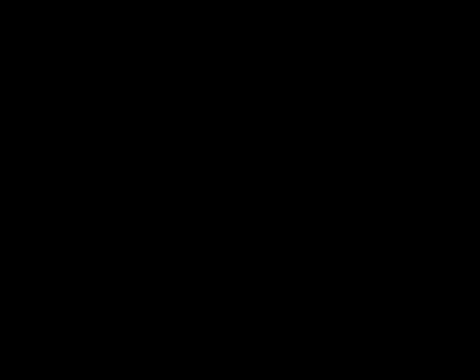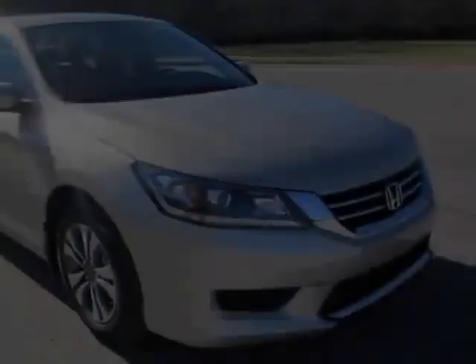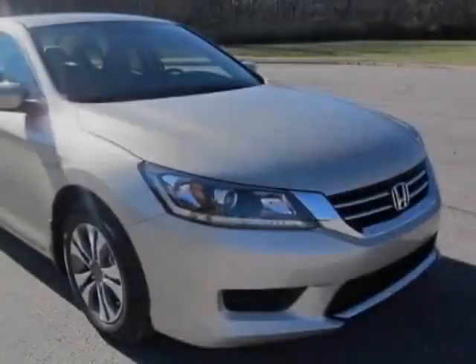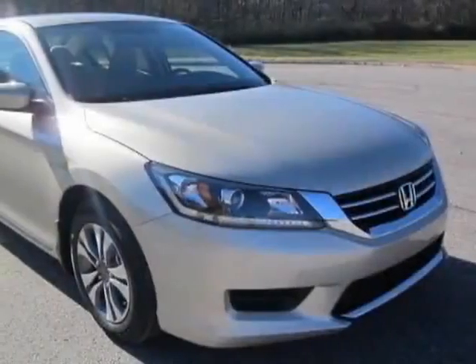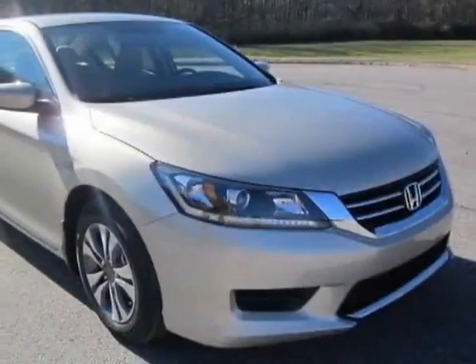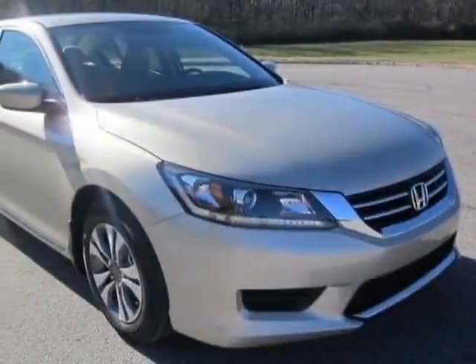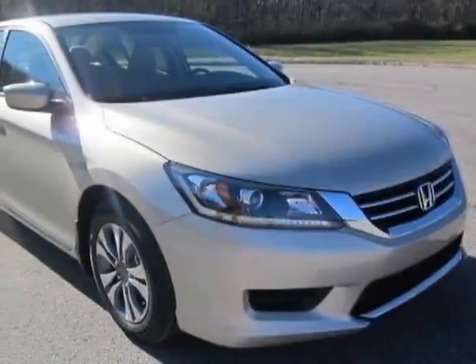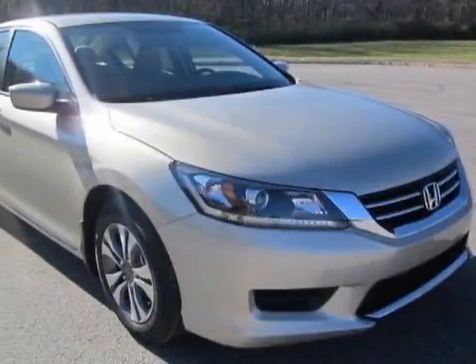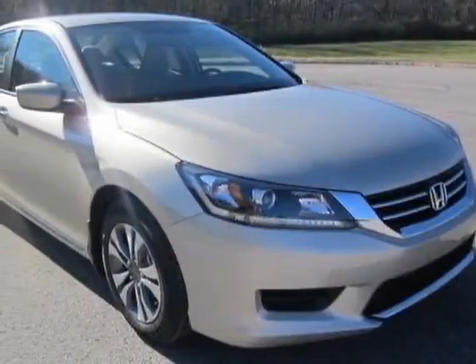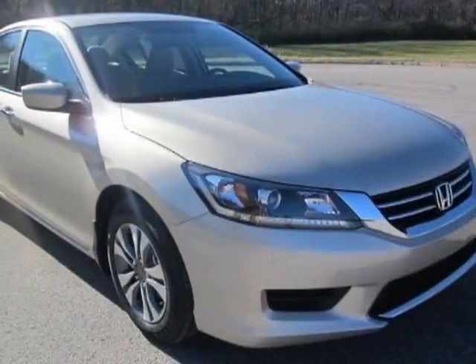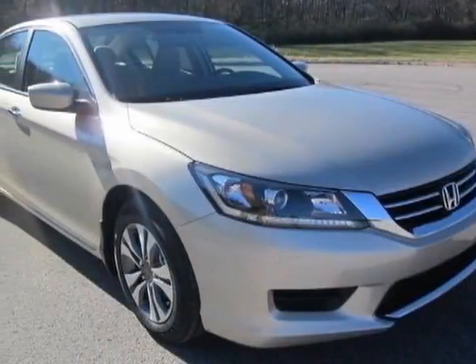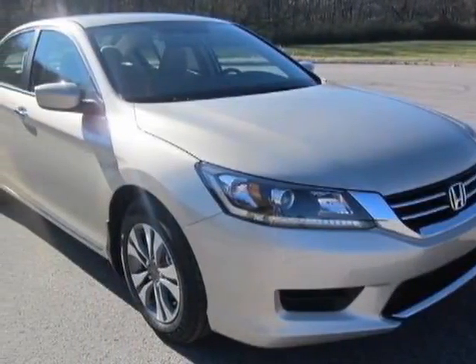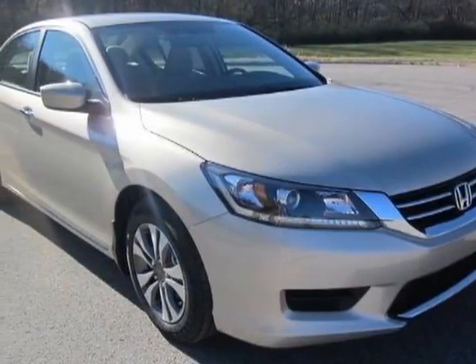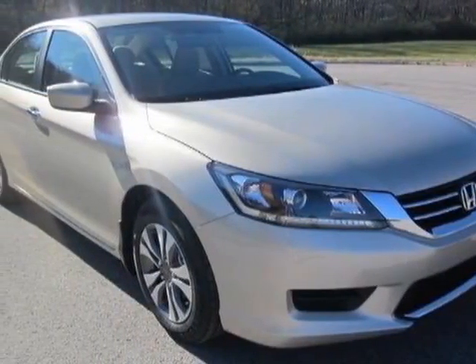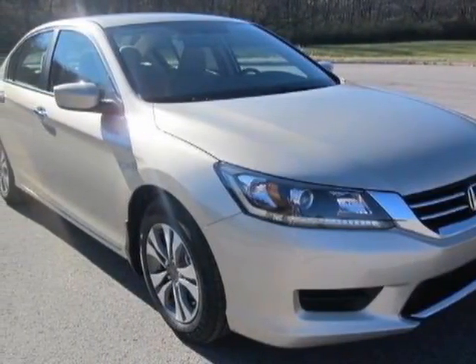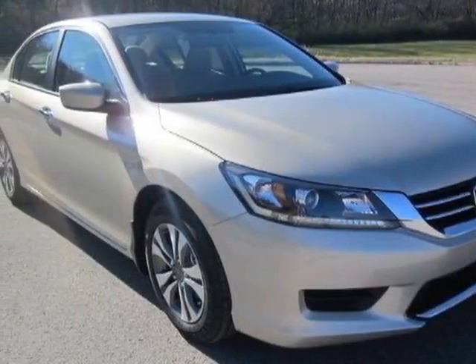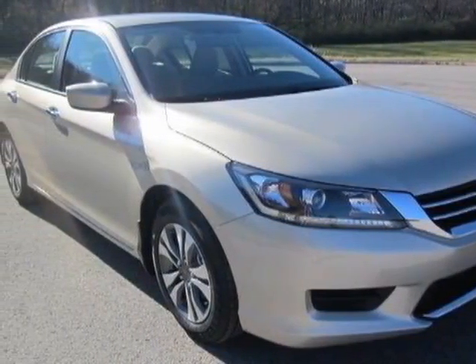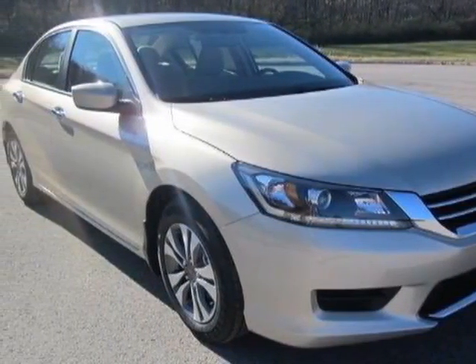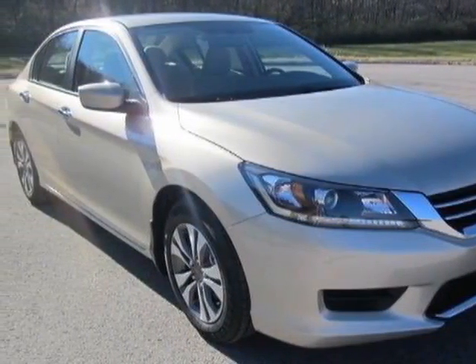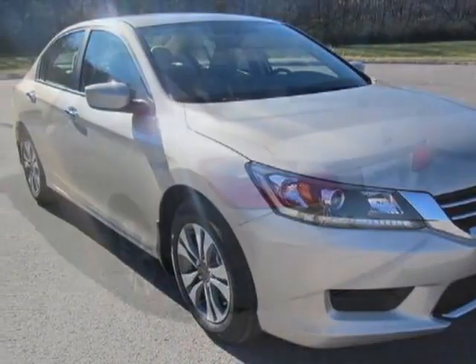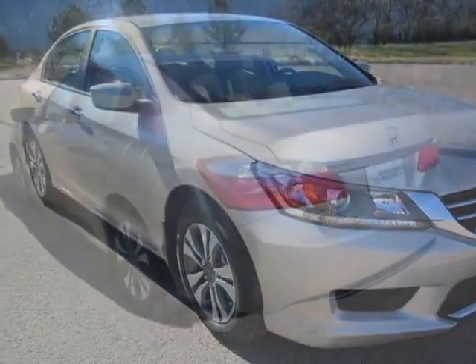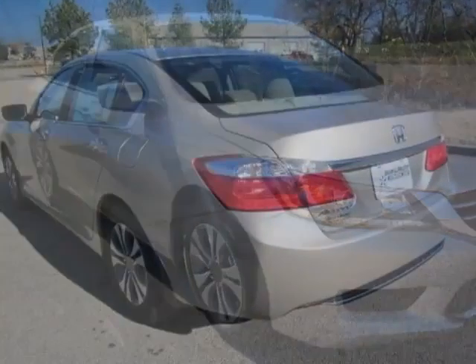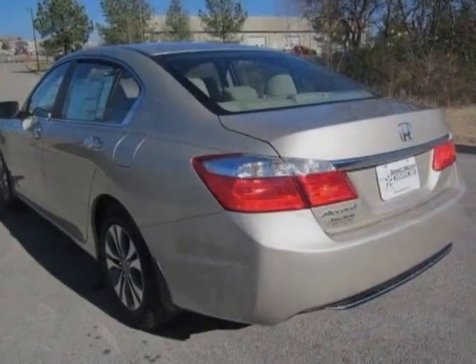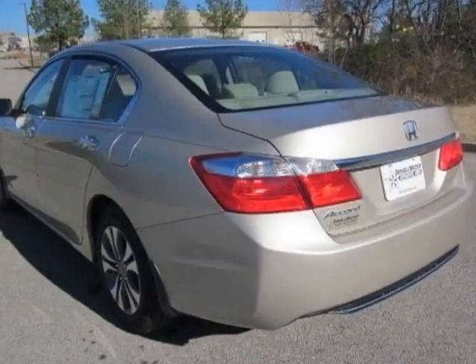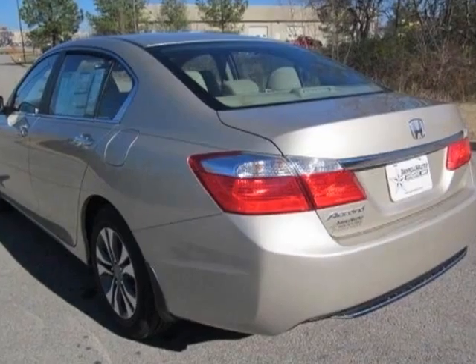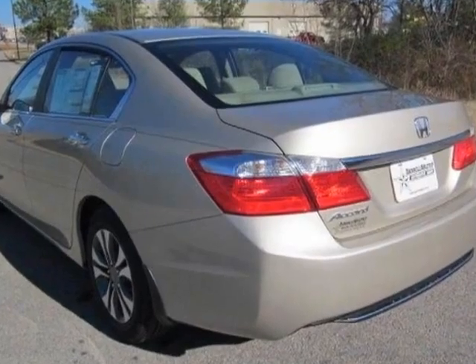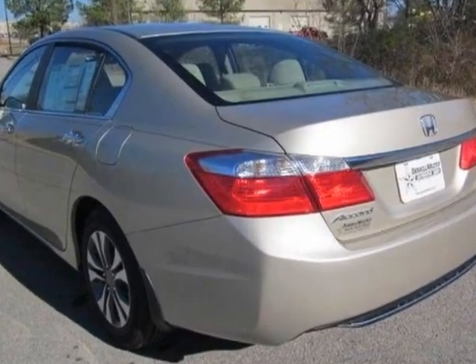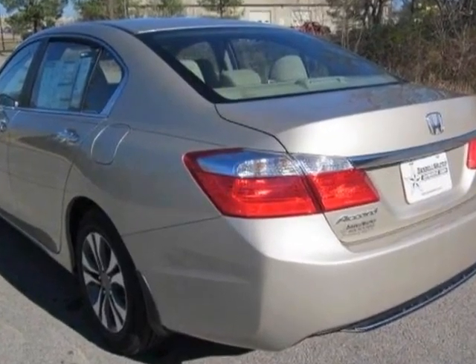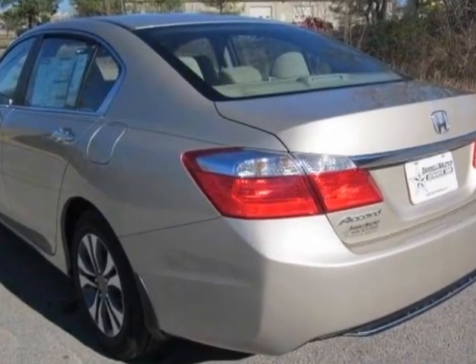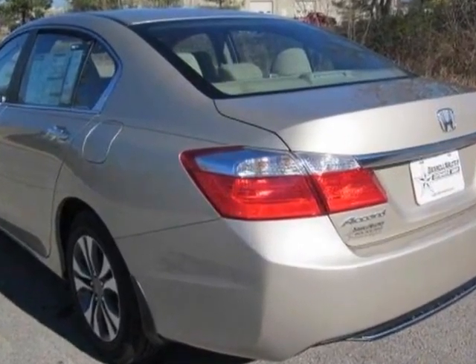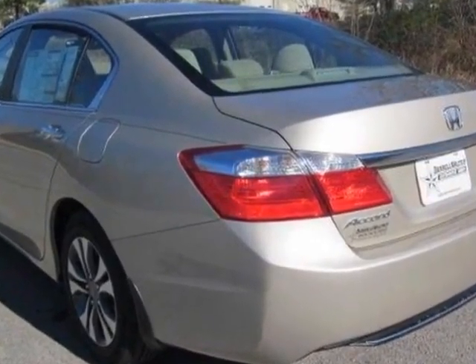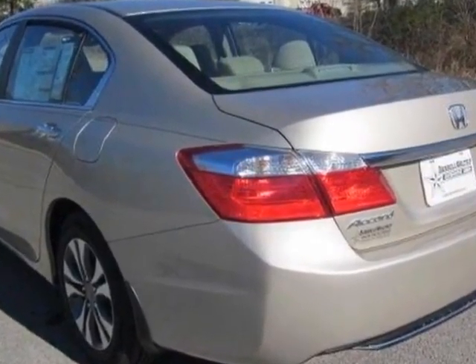Take a look at this new 2013 Honda Accord sedan. For your protection, this vehicle has a full factory warranty.